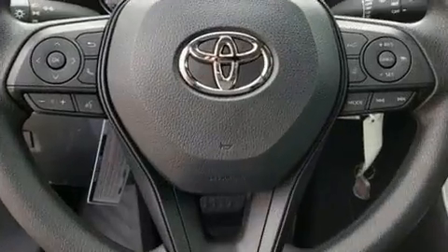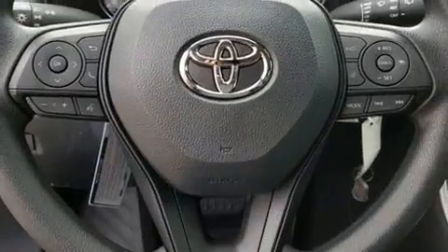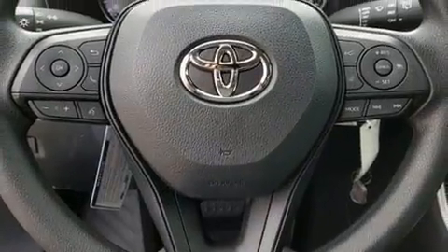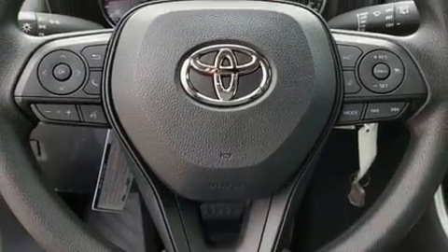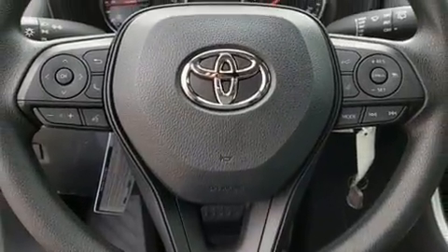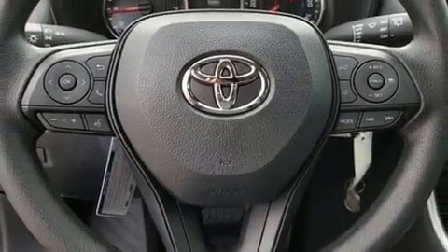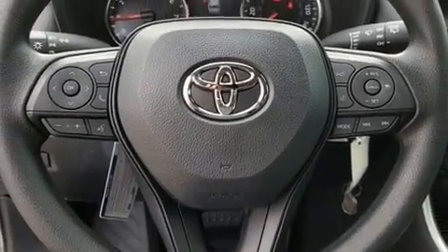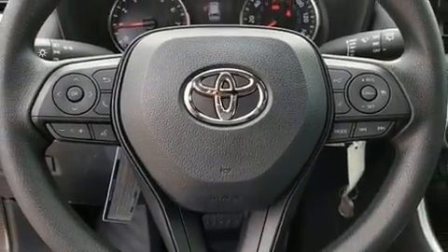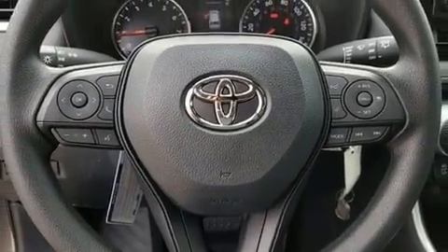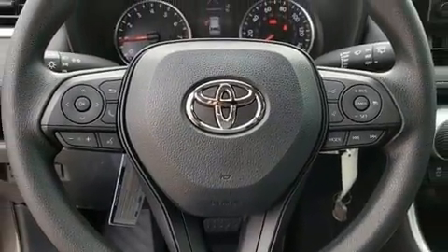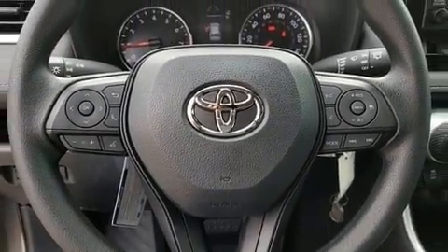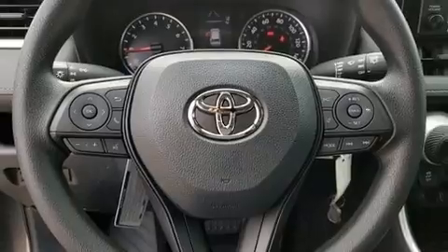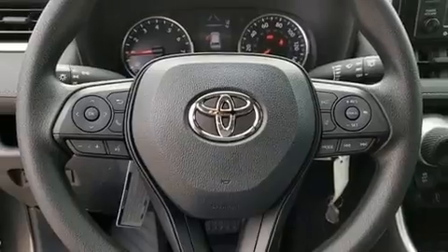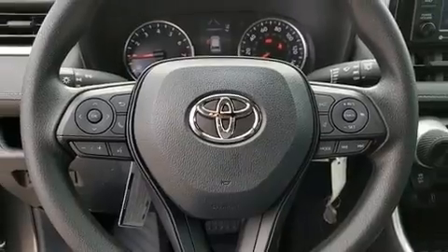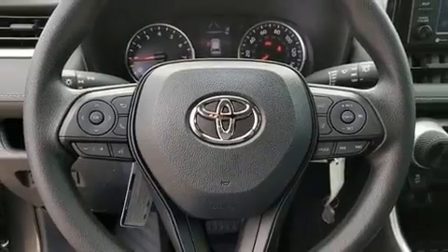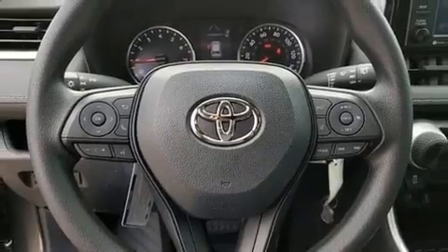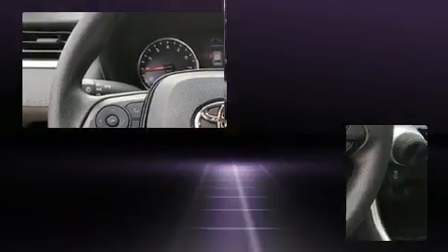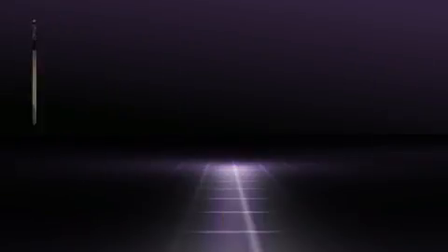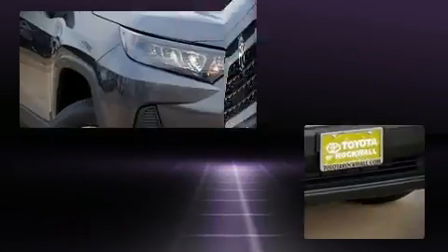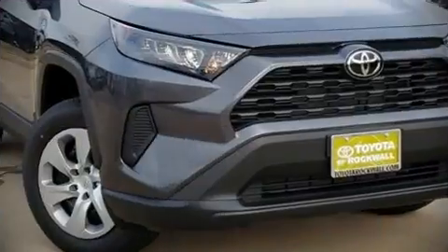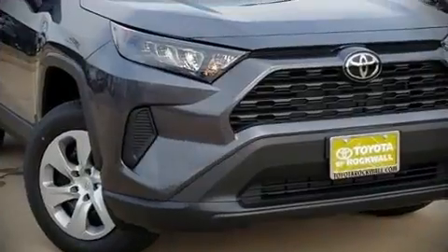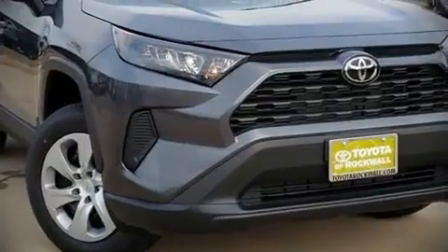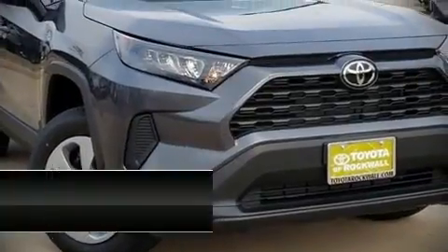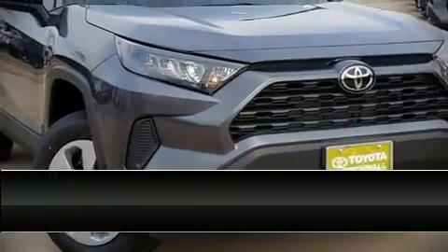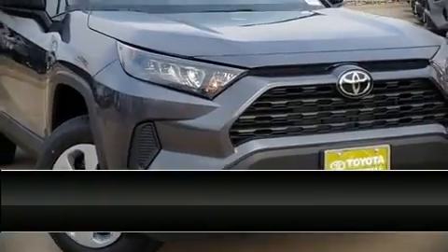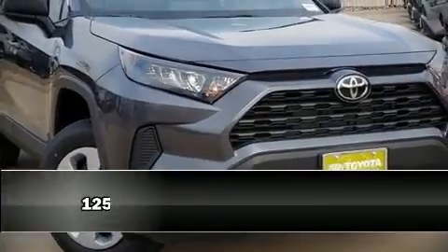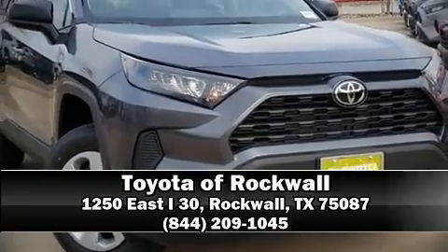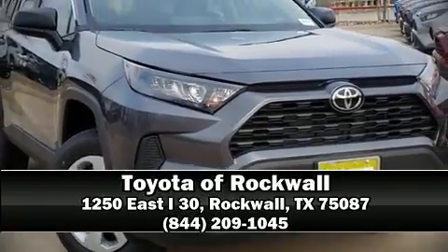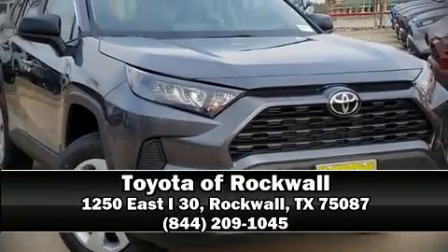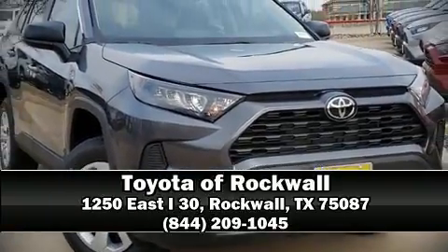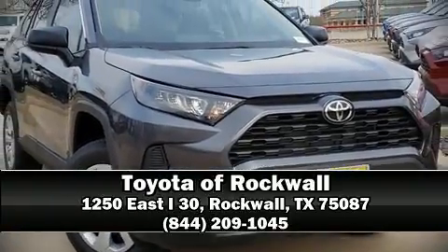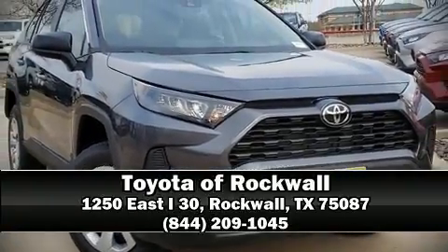Our knowledgeable sales staff is available to answer any questions that you might have. Stop by our dealership or give us a call for more information.